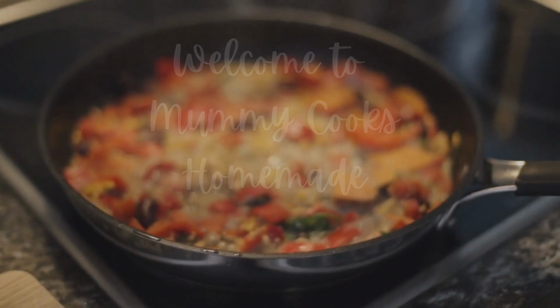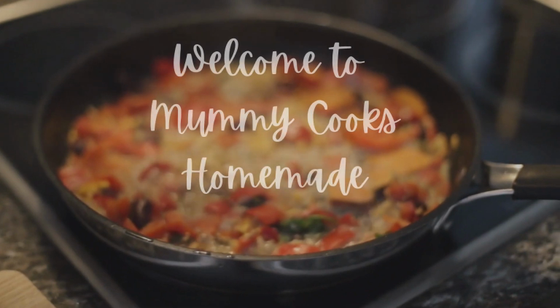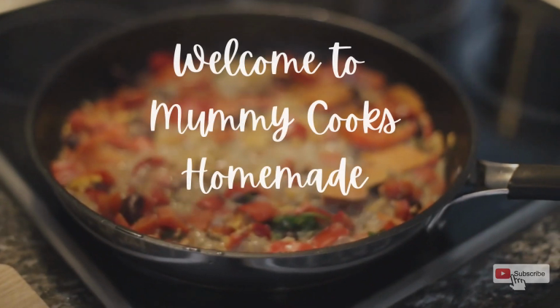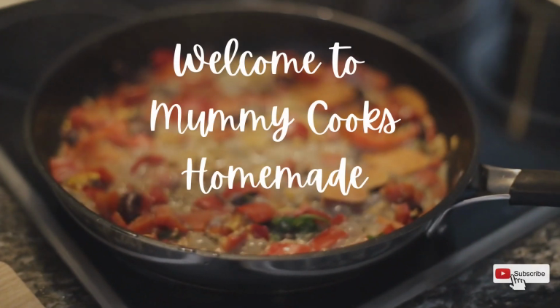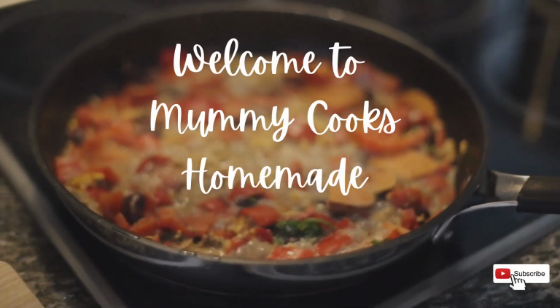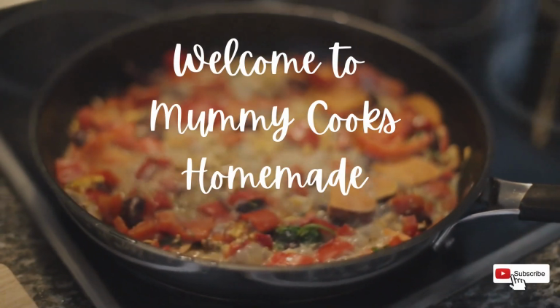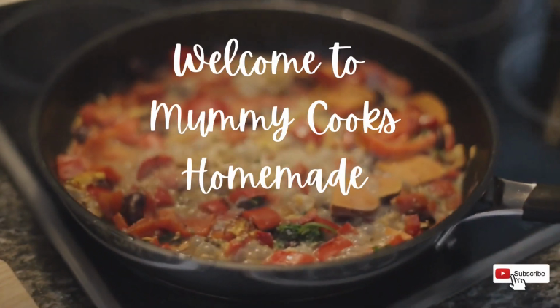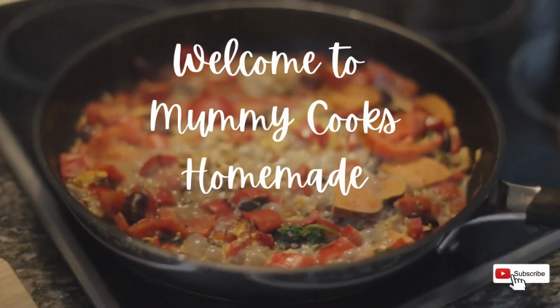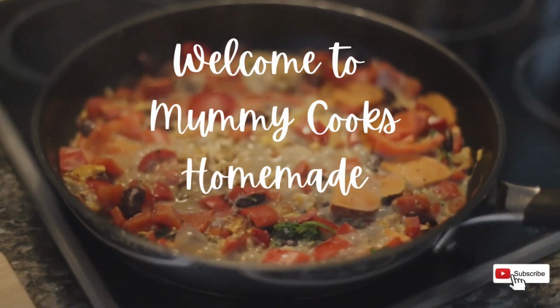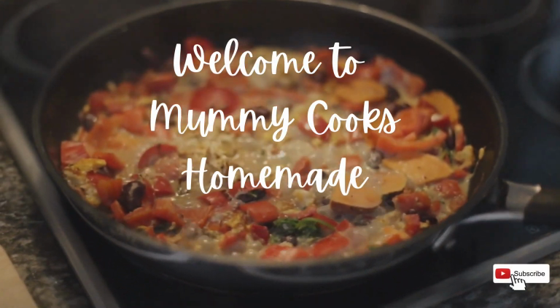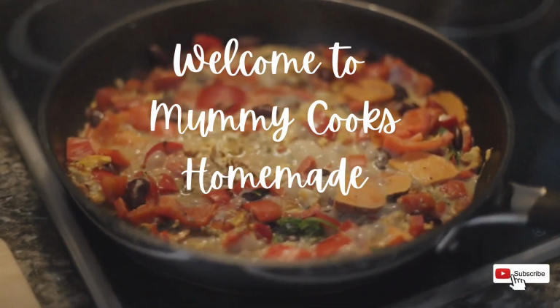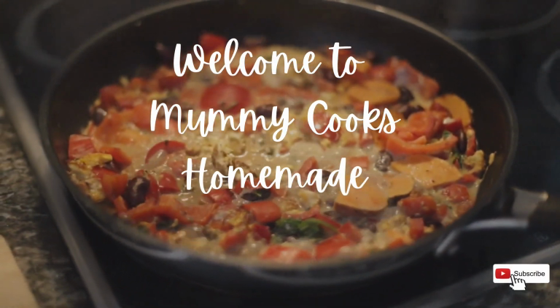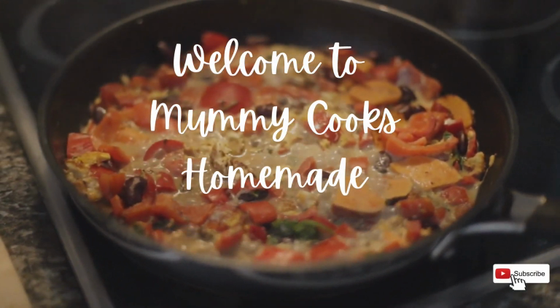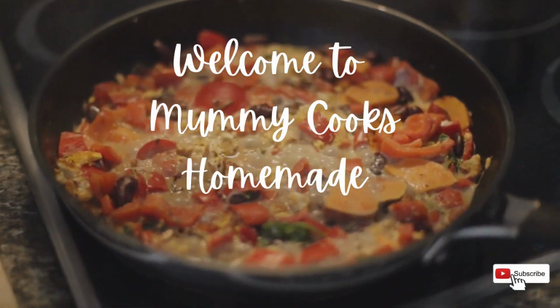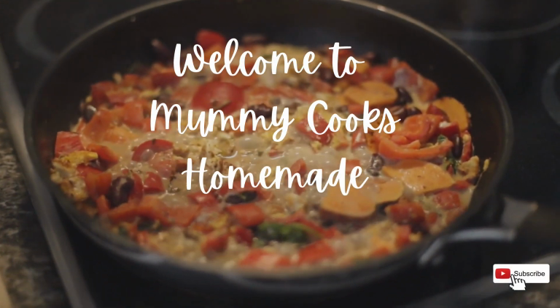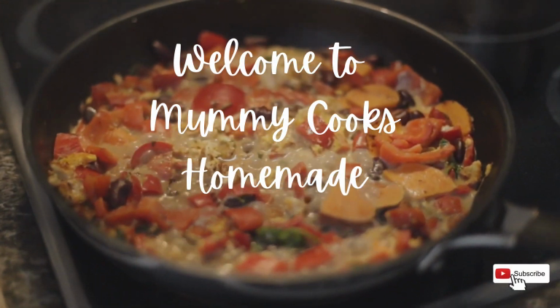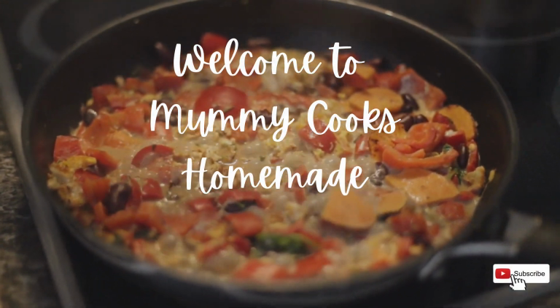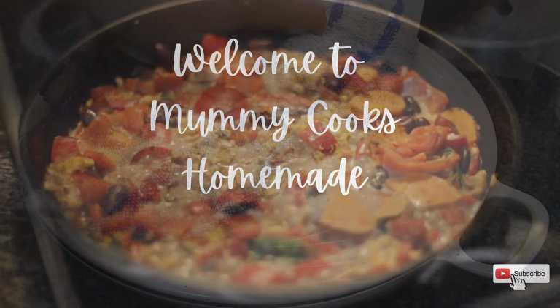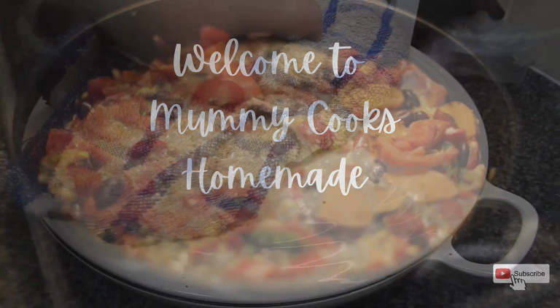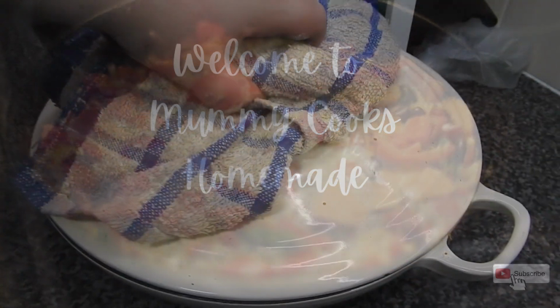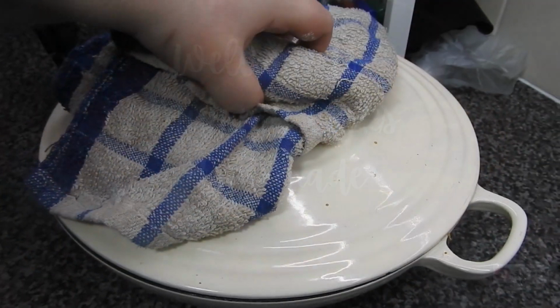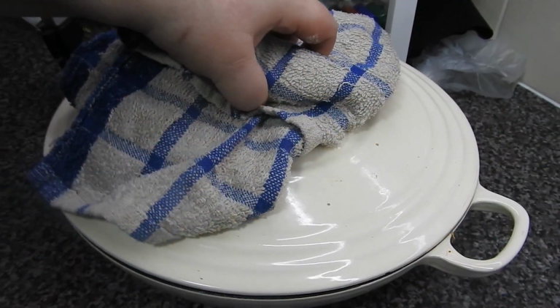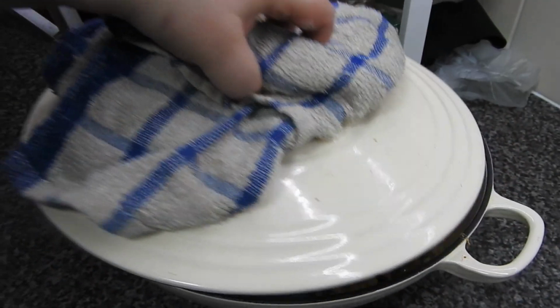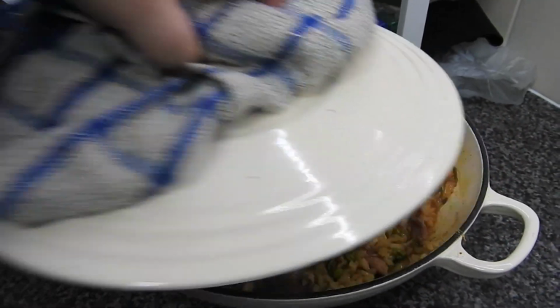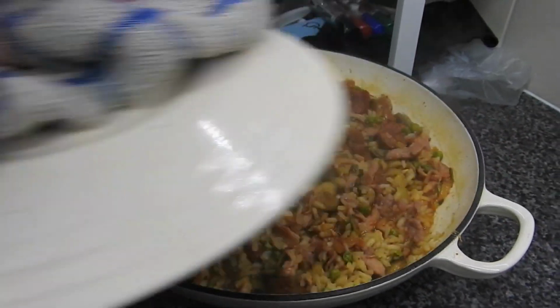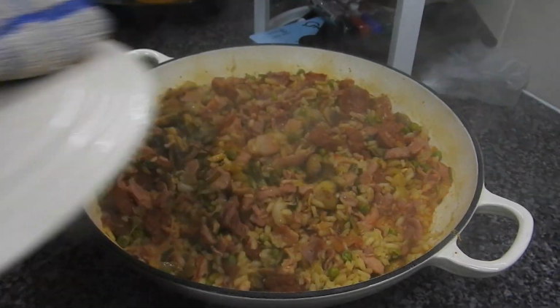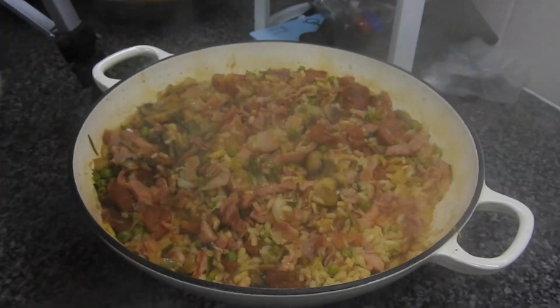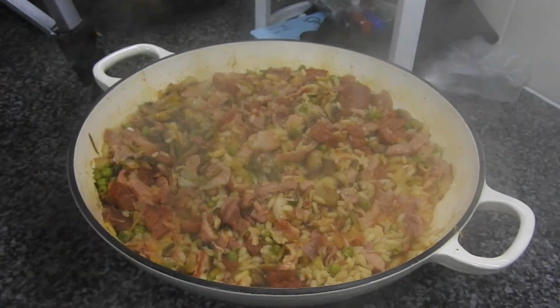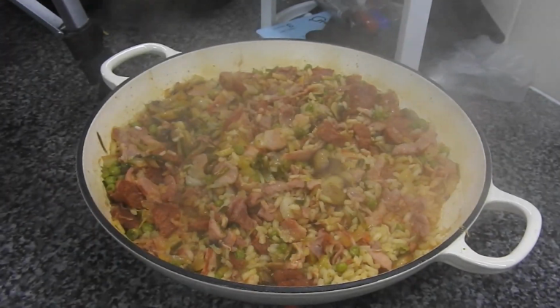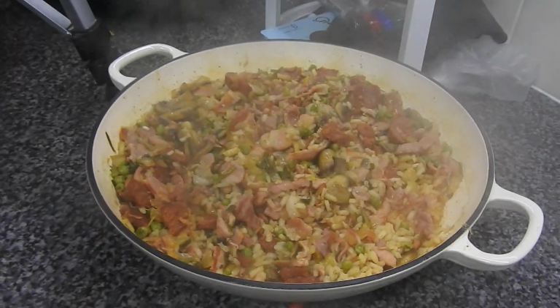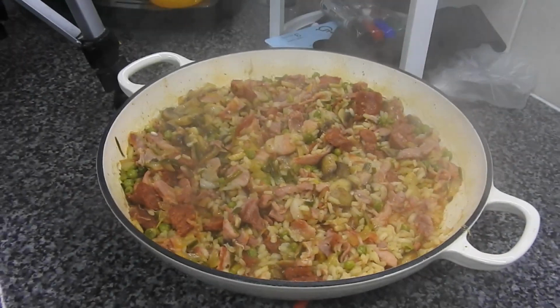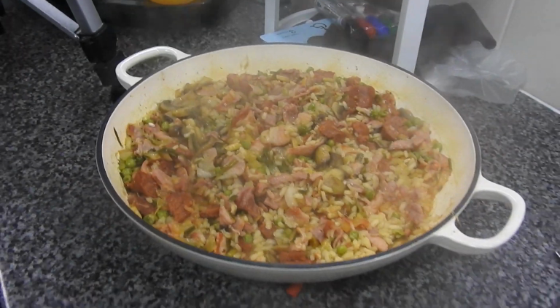Hi, welcome to Mummy Cooks Homemade. My name's Hayley for anyone who doesn't know, and this is the day in the life of my kitchen.